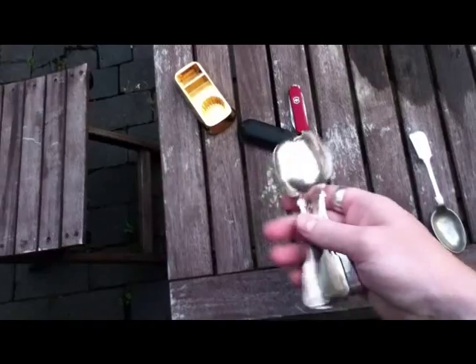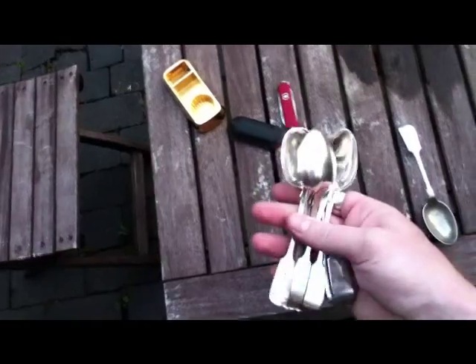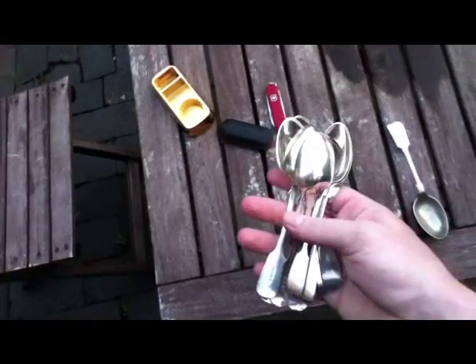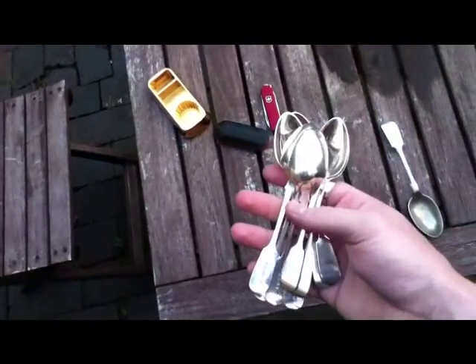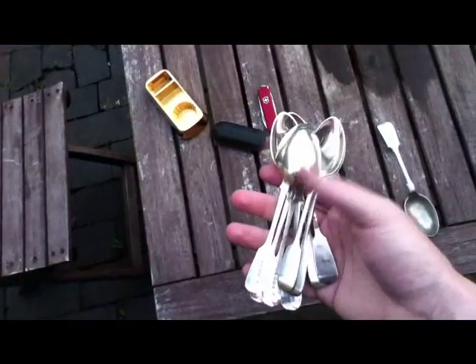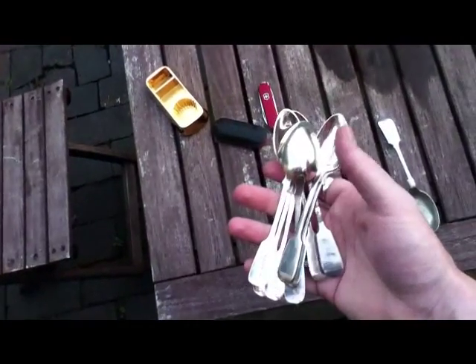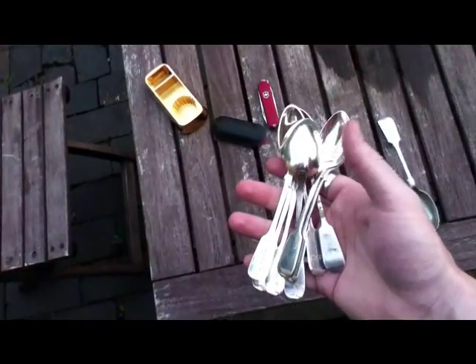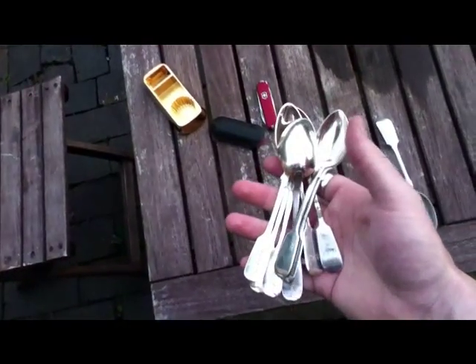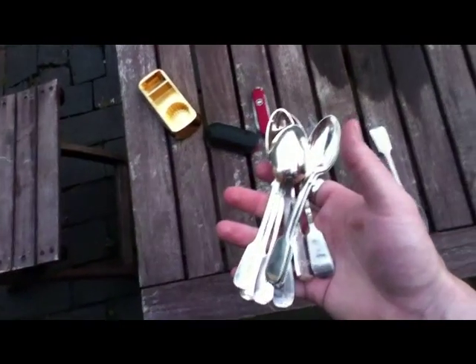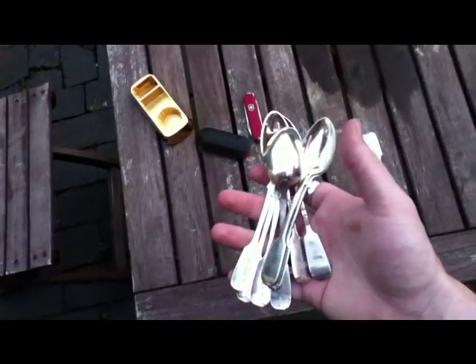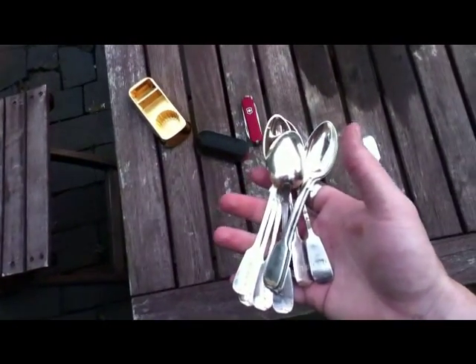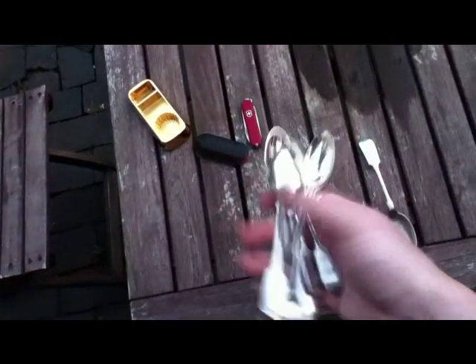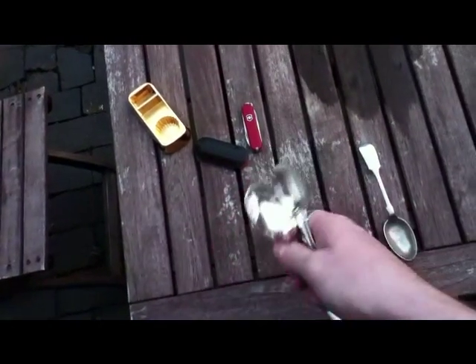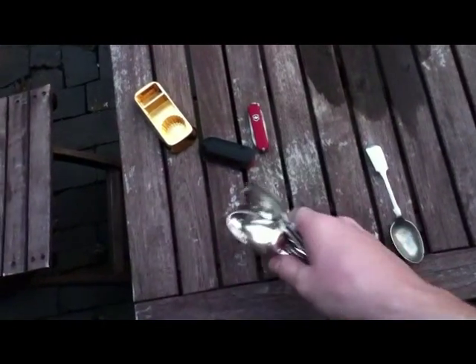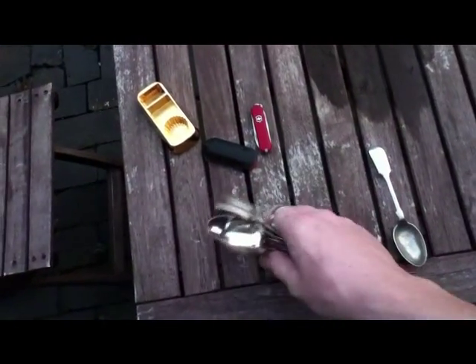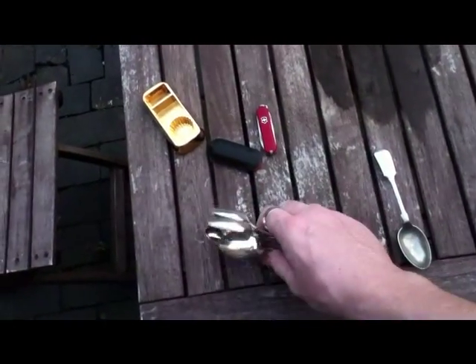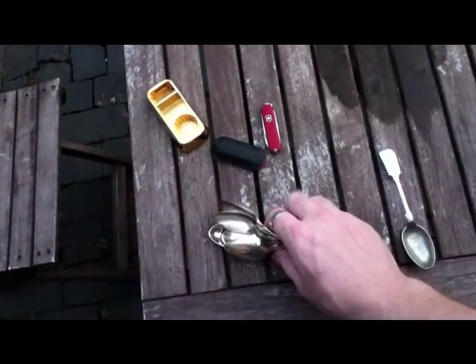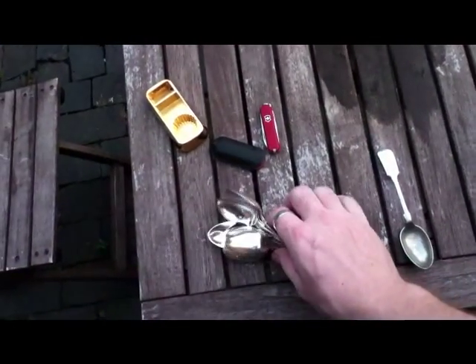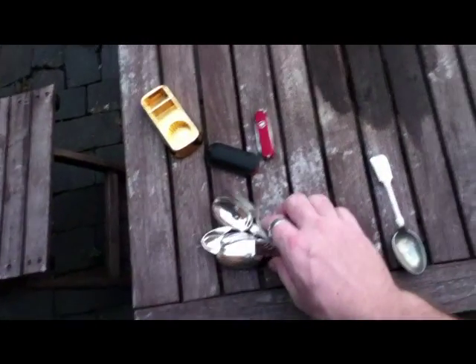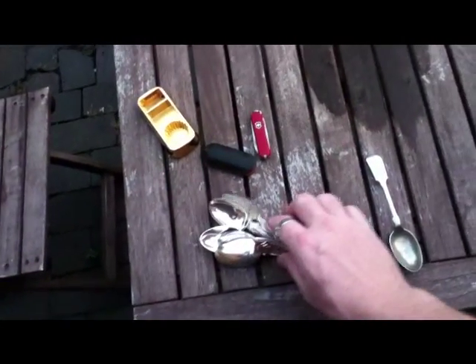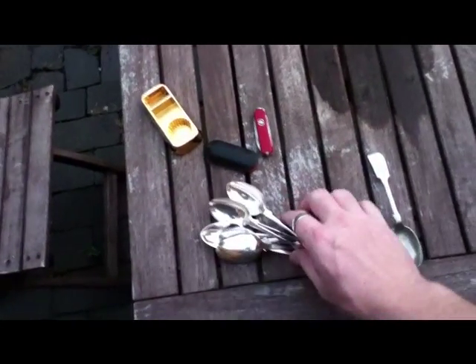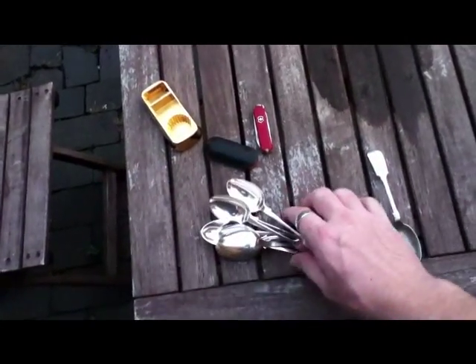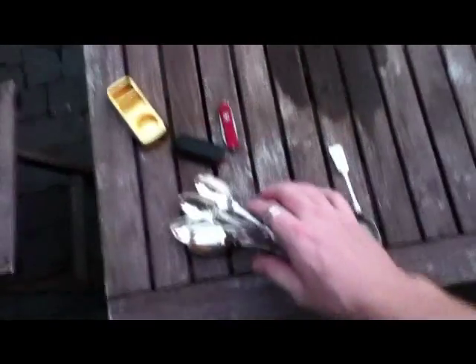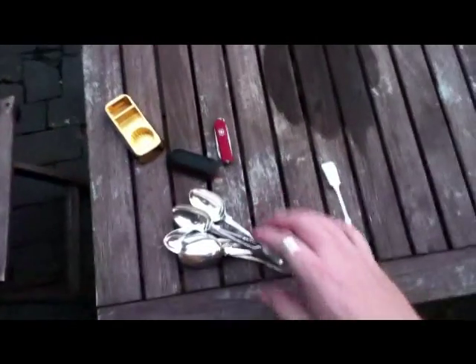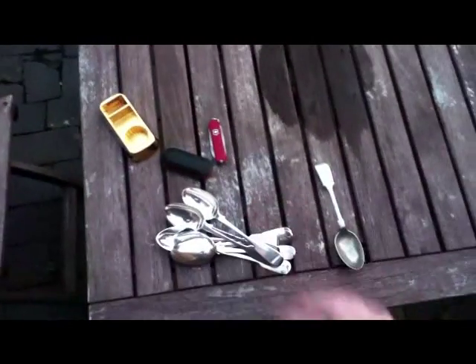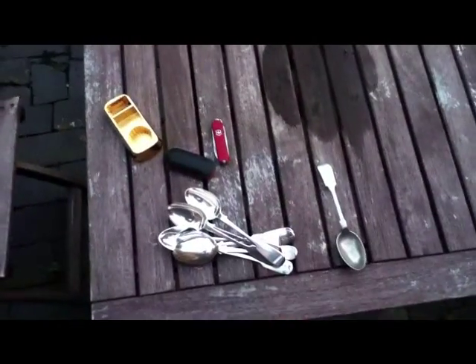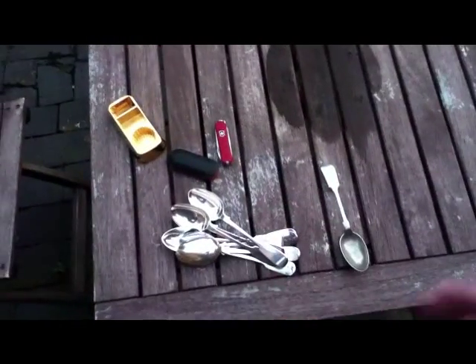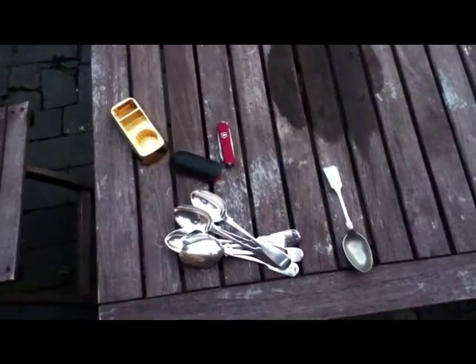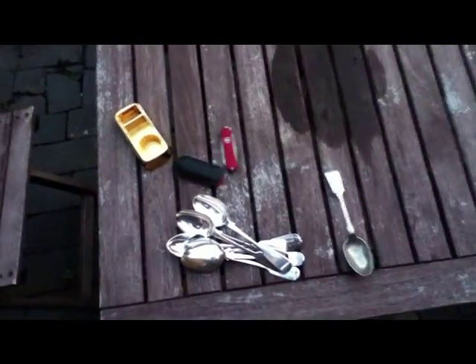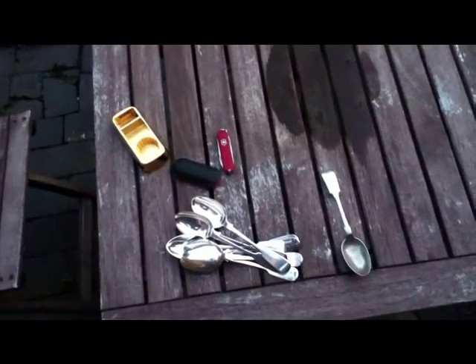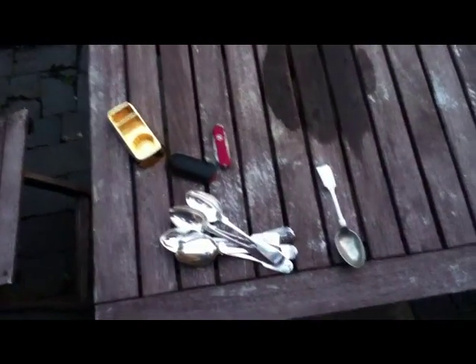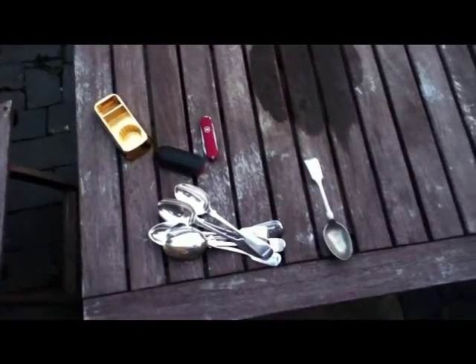So yeah, some bits and bobs. Going to hit a few more sales tomorrow and see how that goes. Thanks for watching.